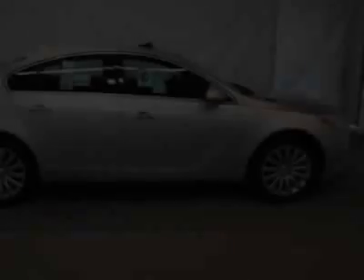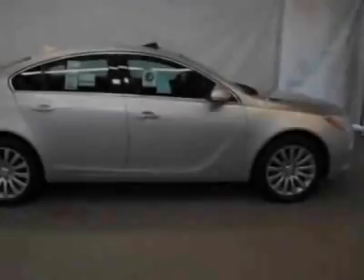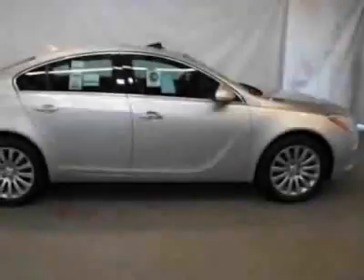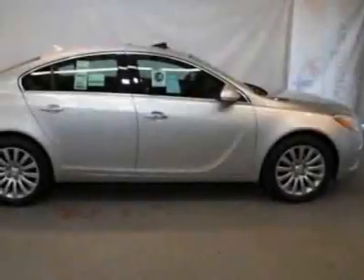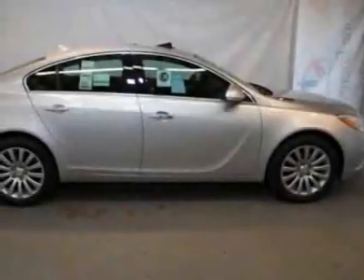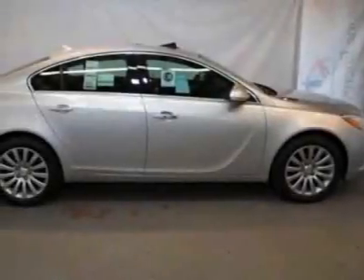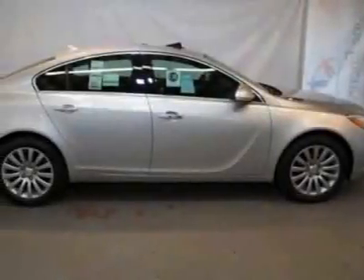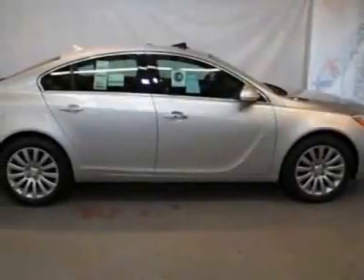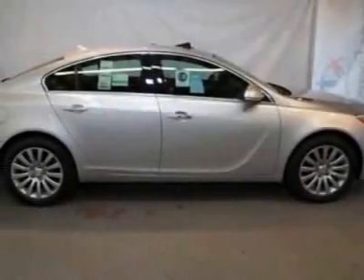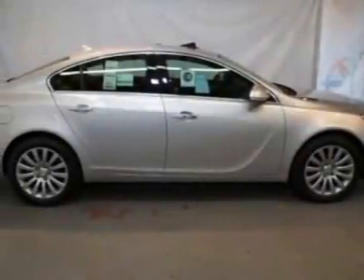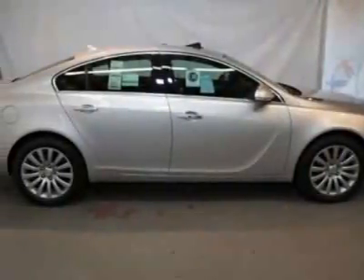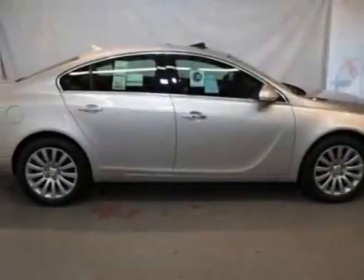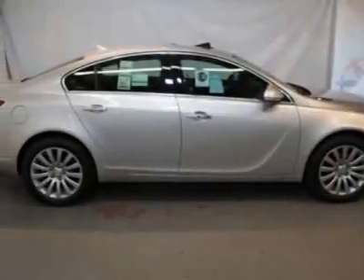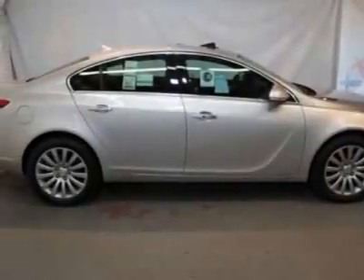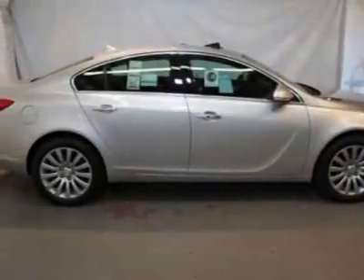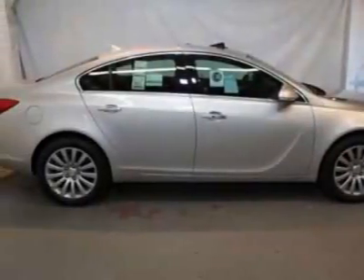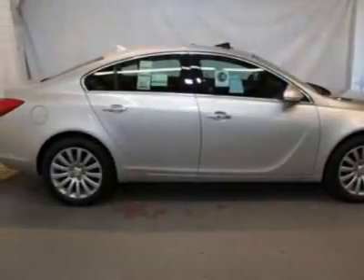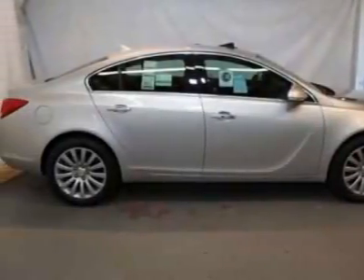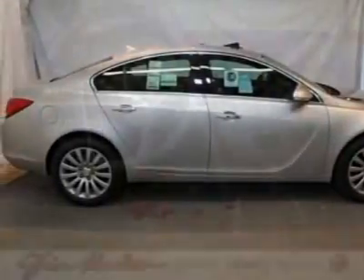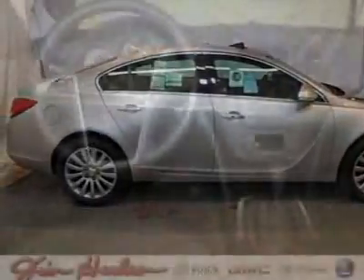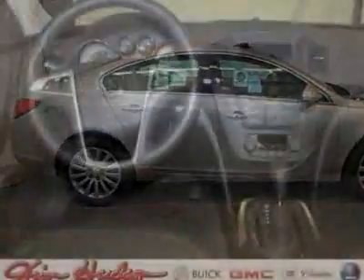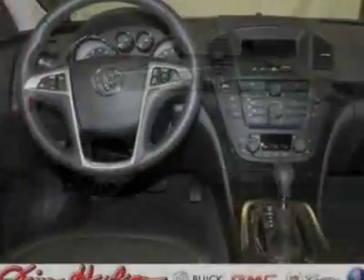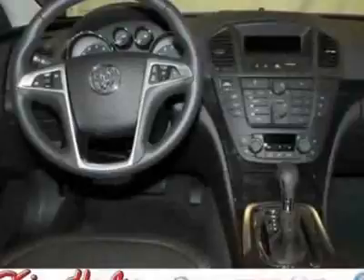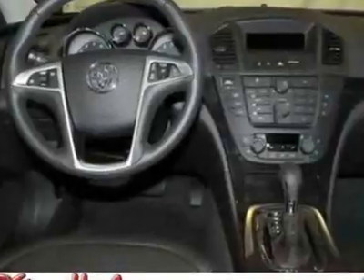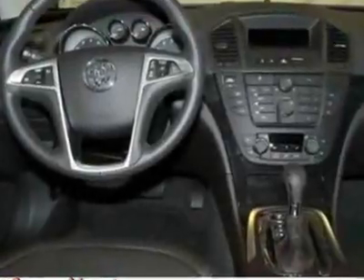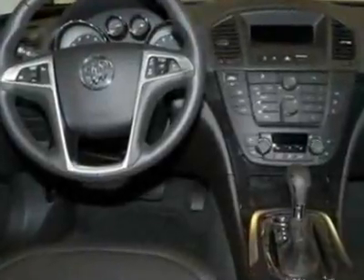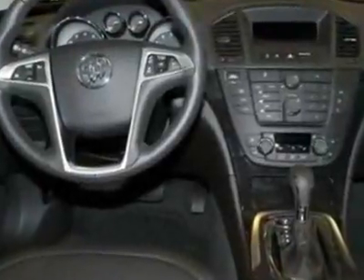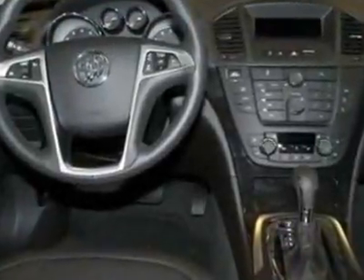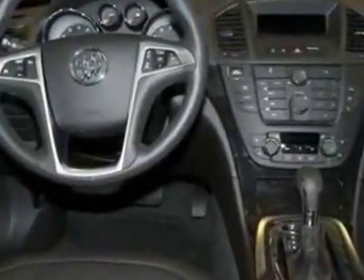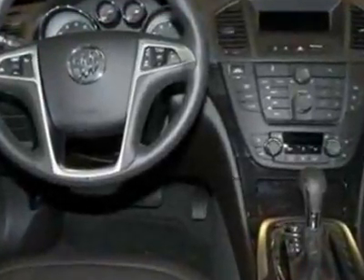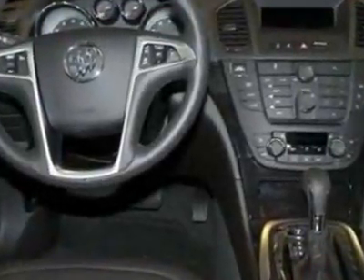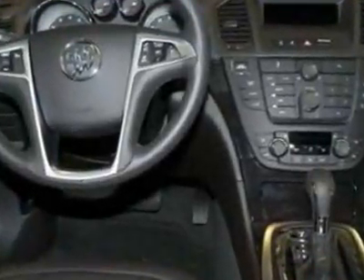Check out this new 2012 Buick Regal. For your protection, this vehicle has a full factory warranty.